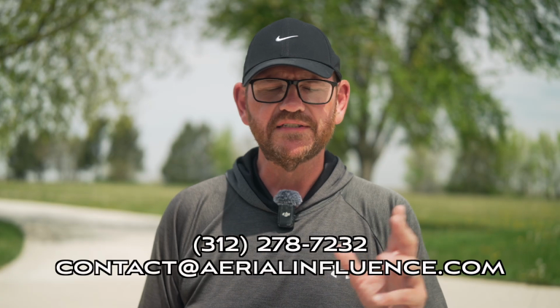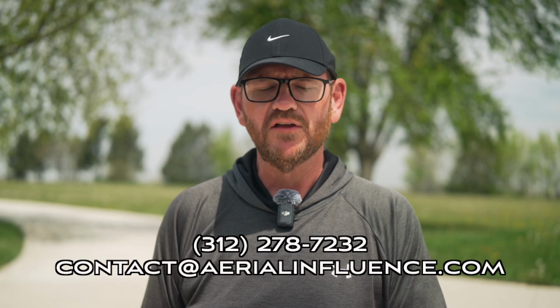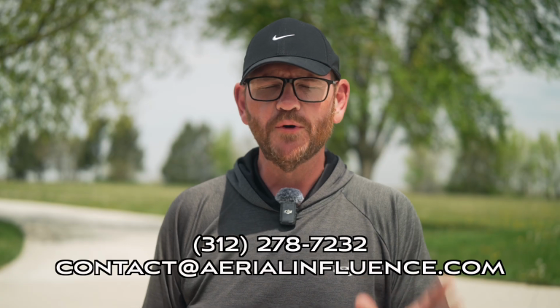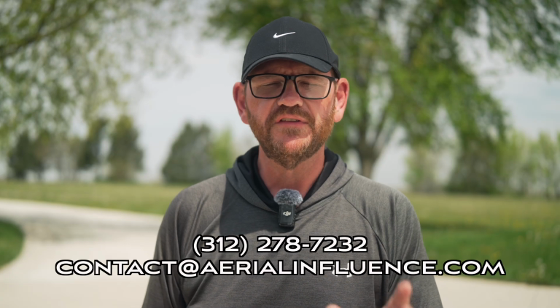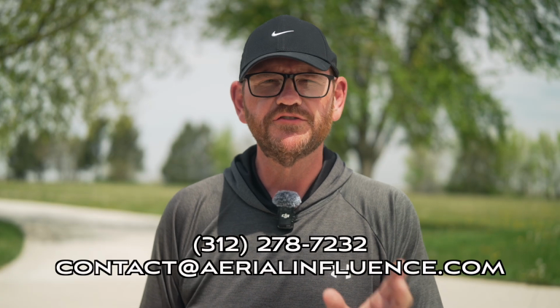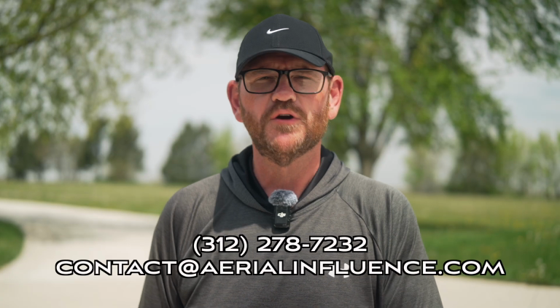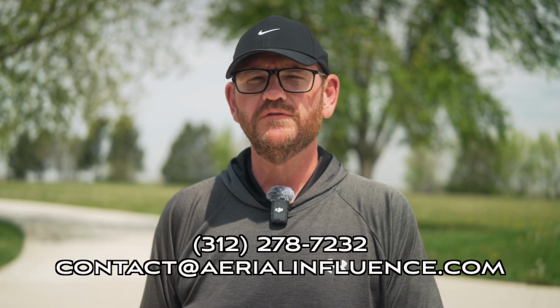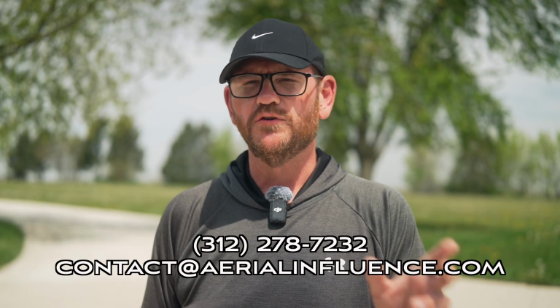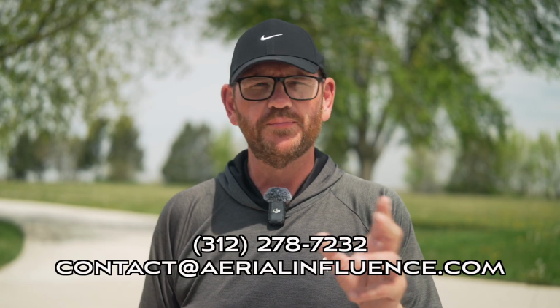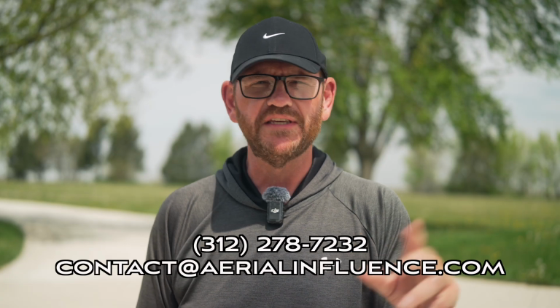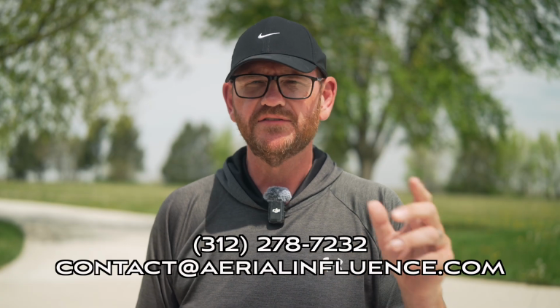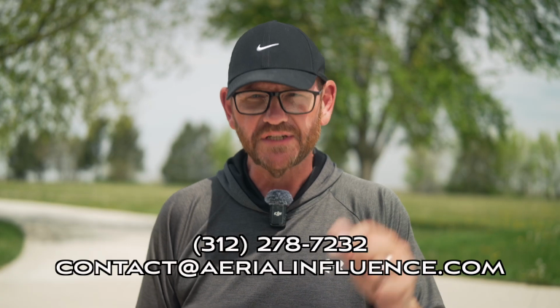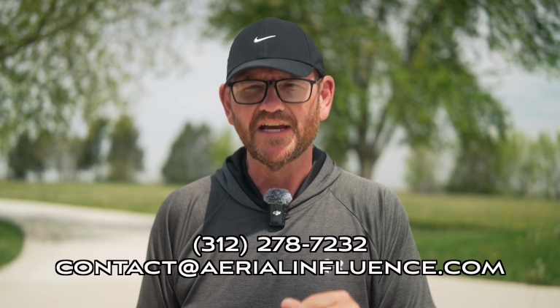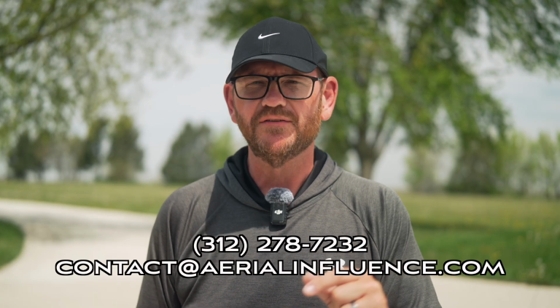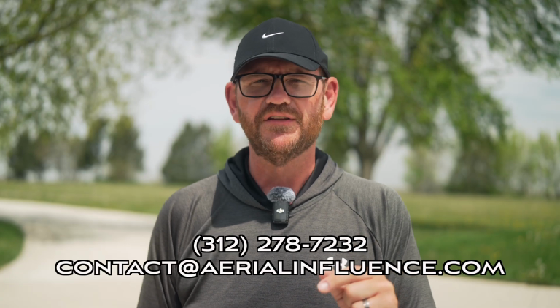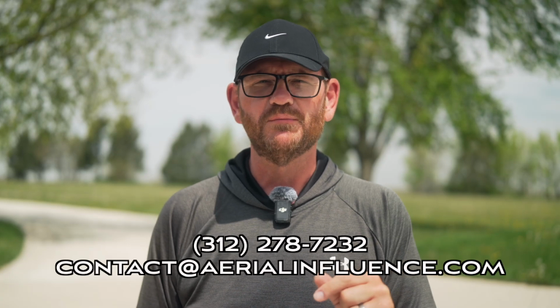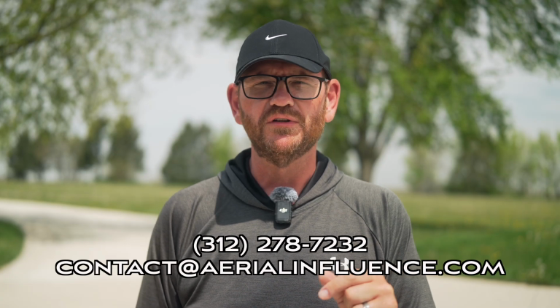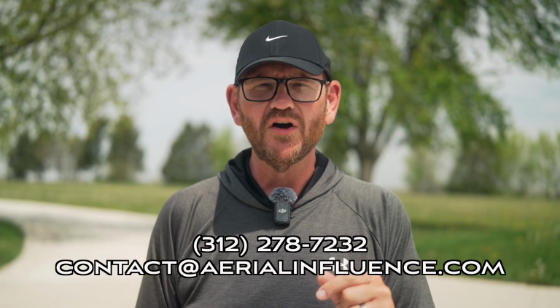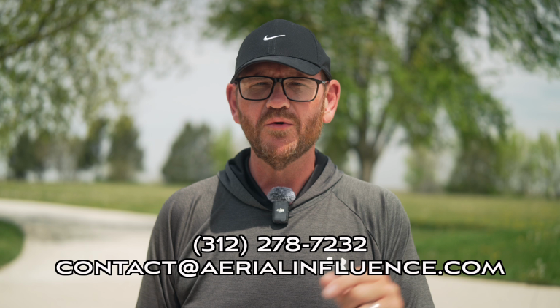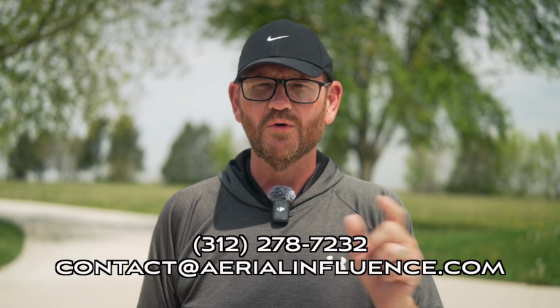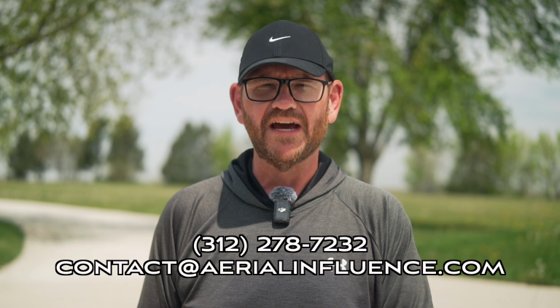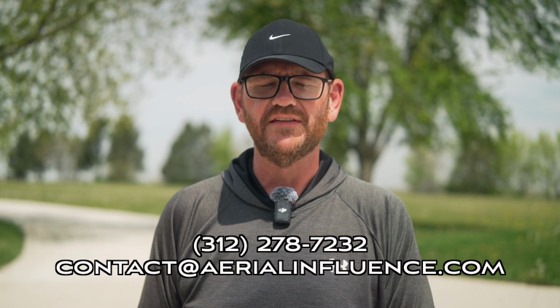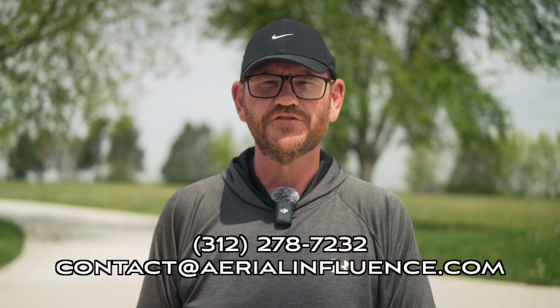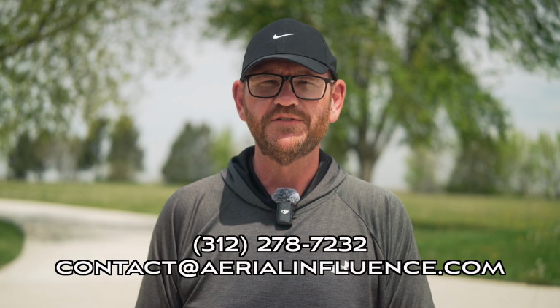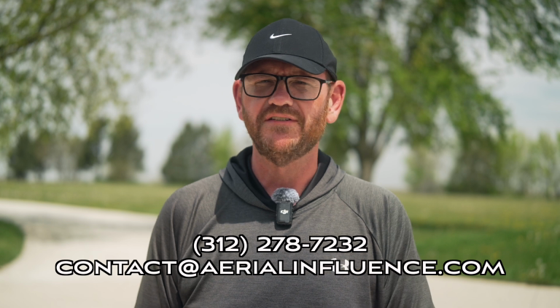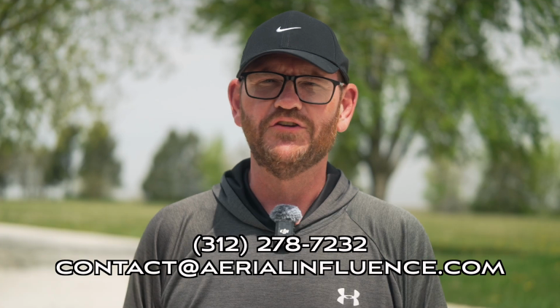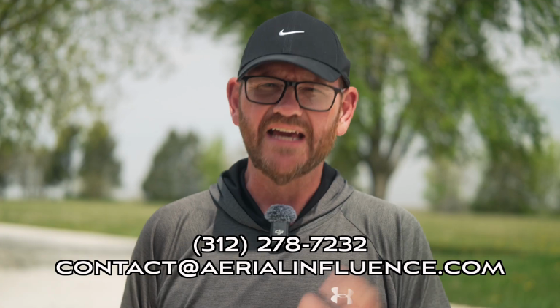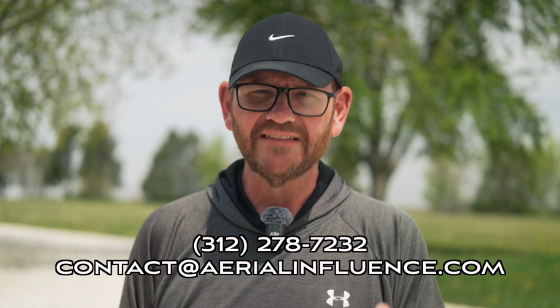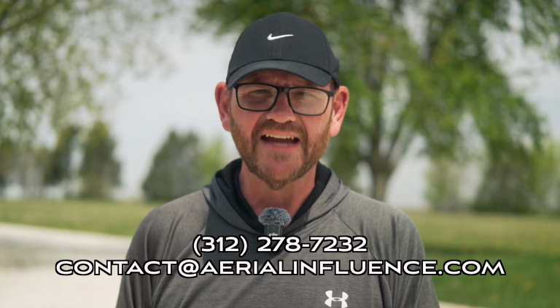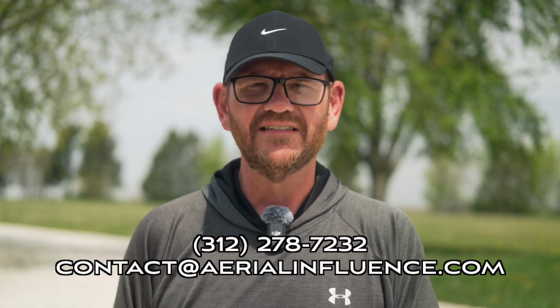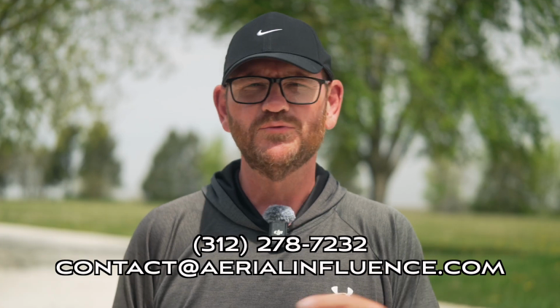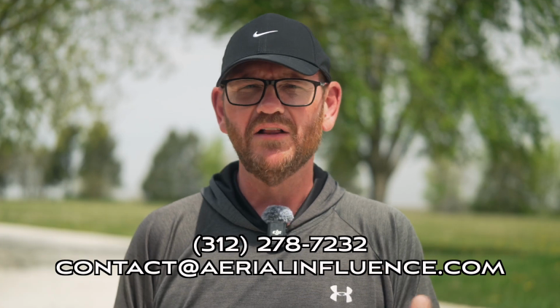We sell both of these drones, so please reach out to the number below or down in the description. You can contact us via email as well.